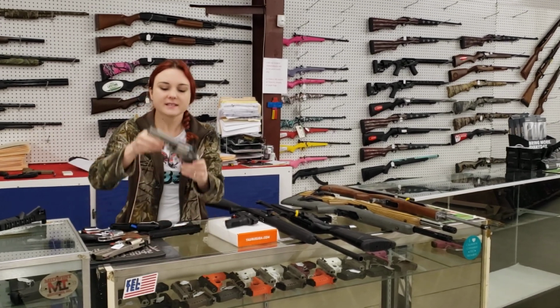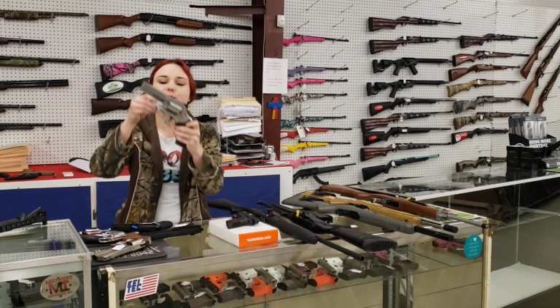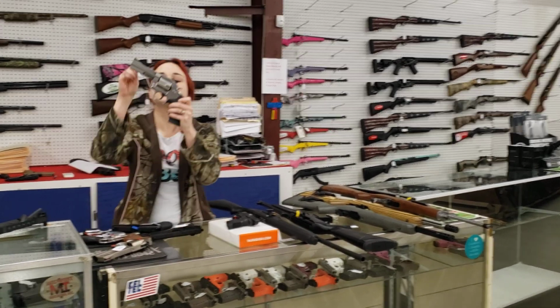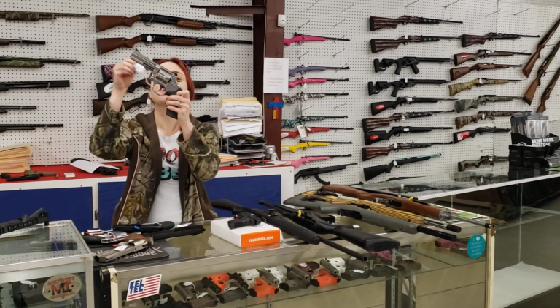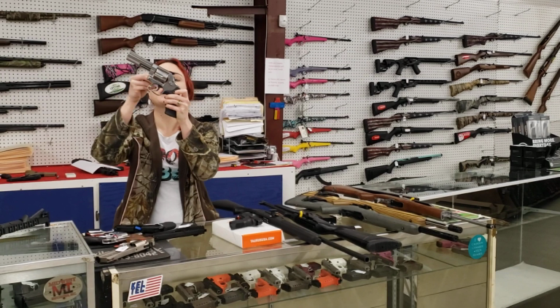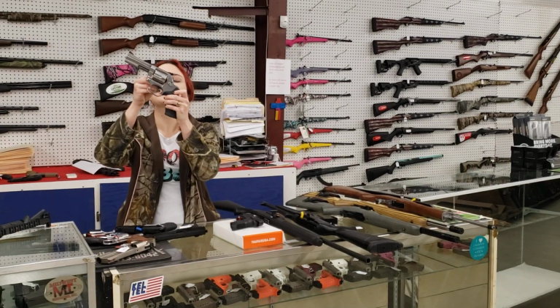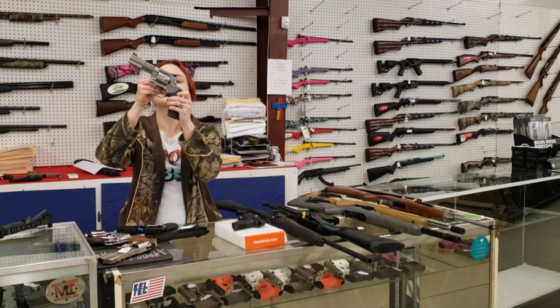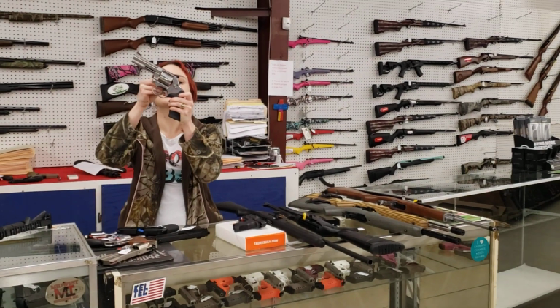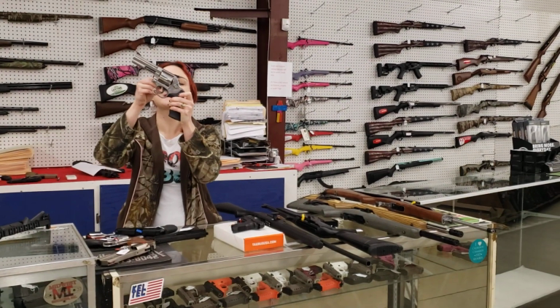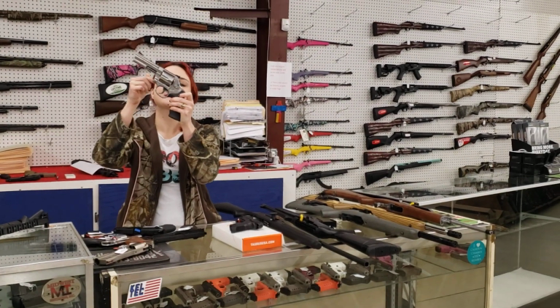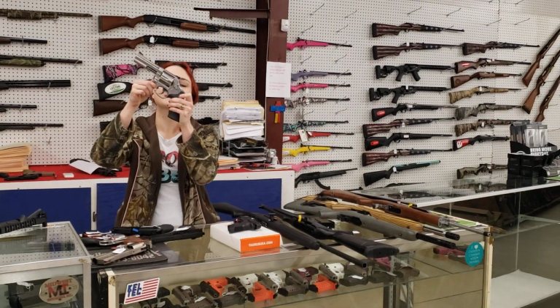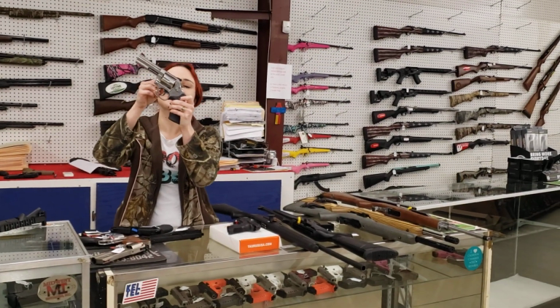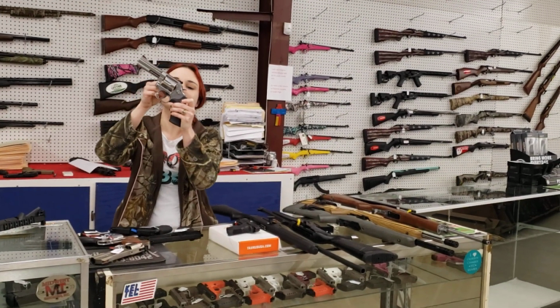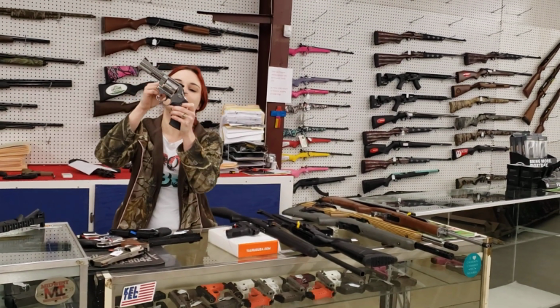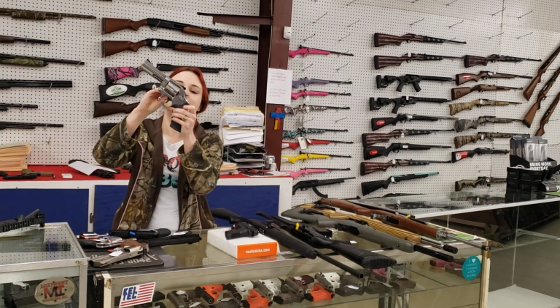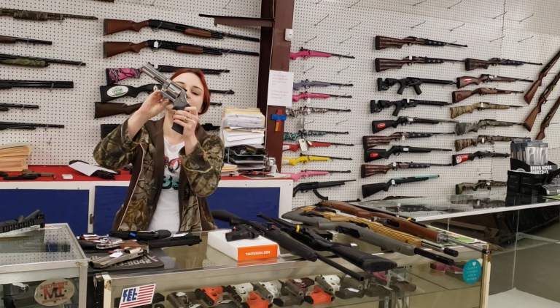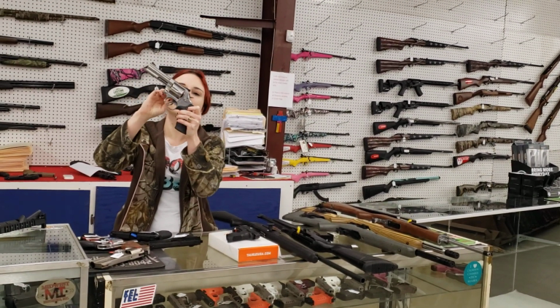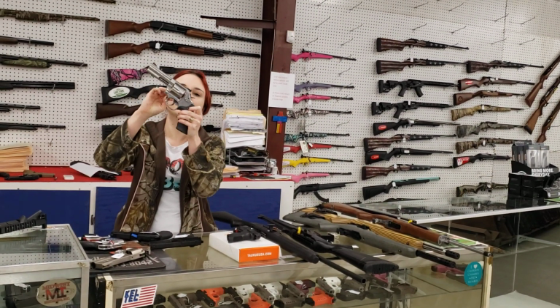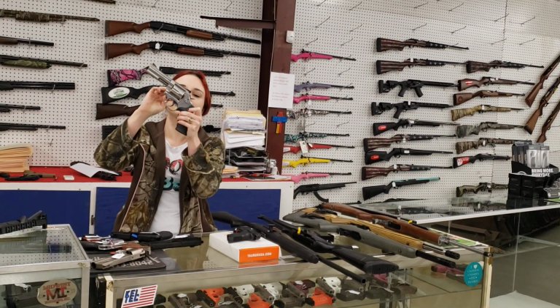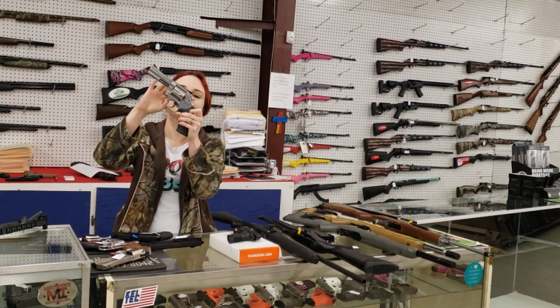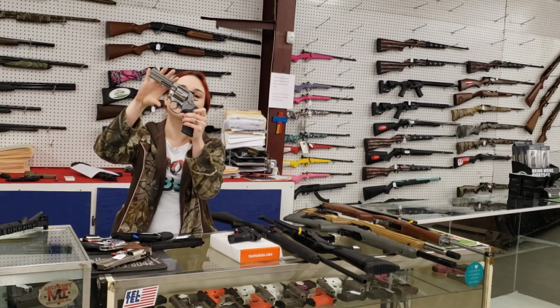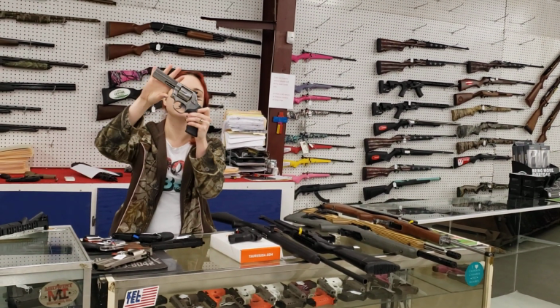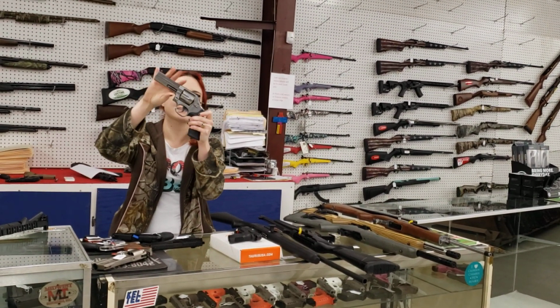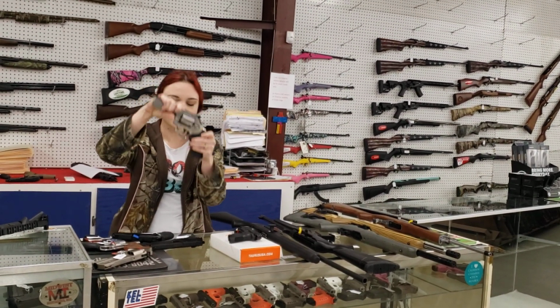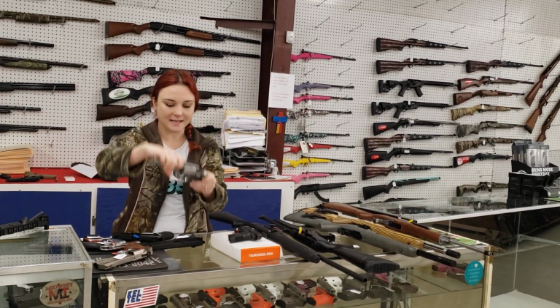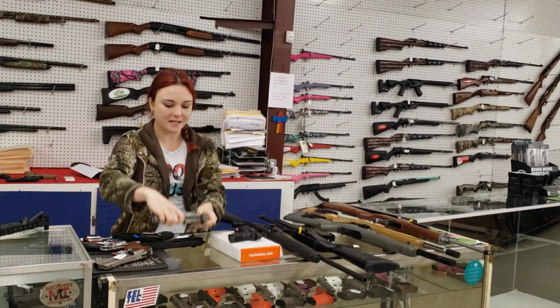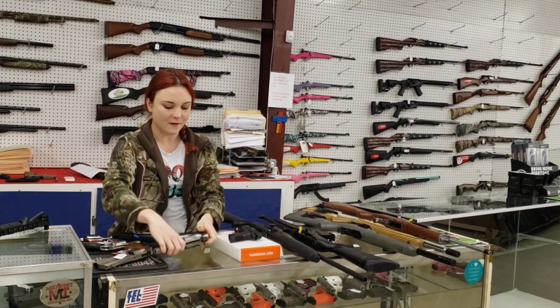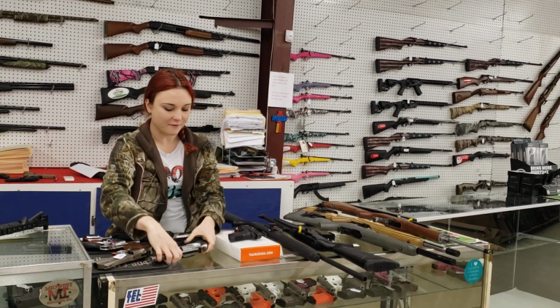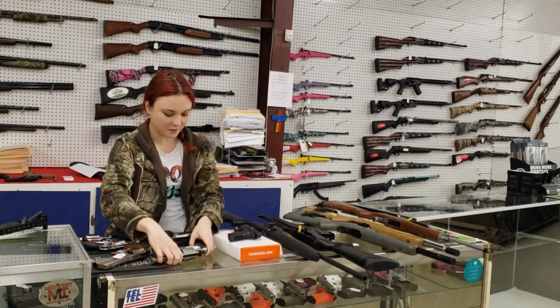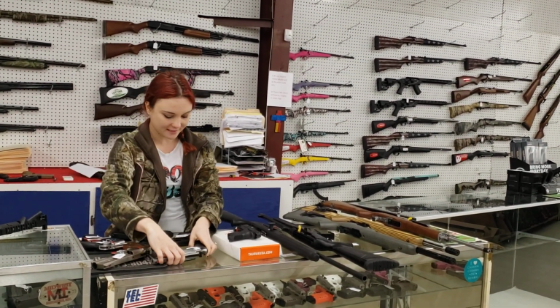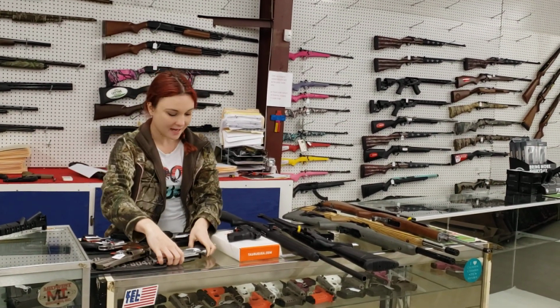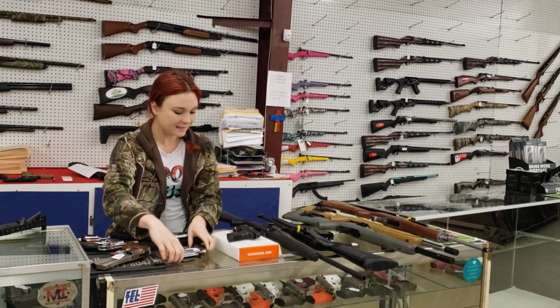Smith & Wesson 686-6, .357, $685 plus tax.